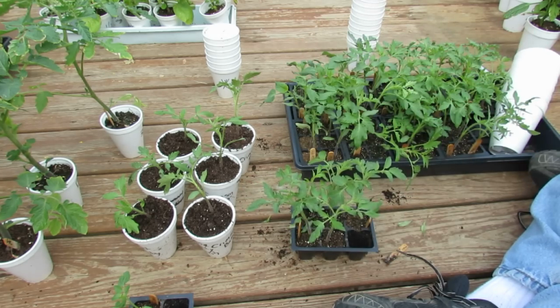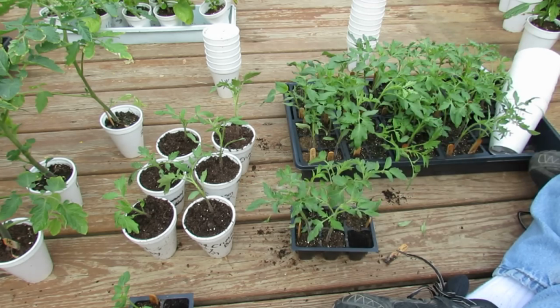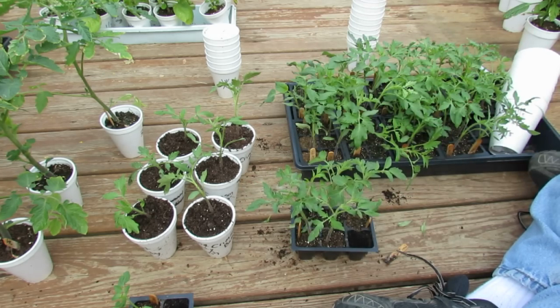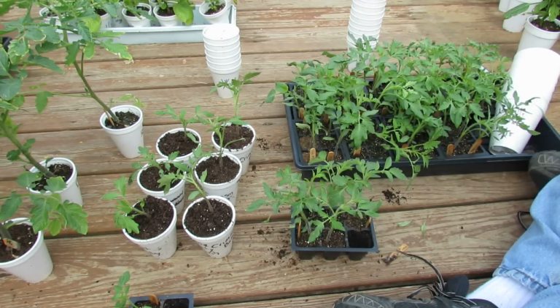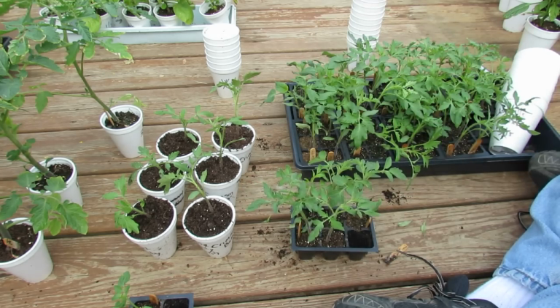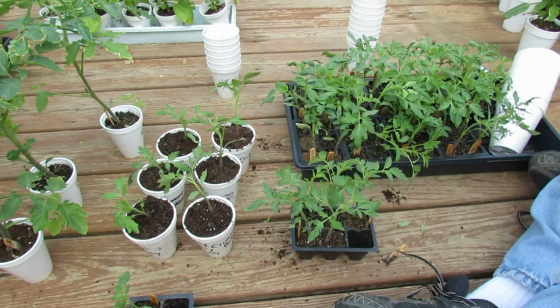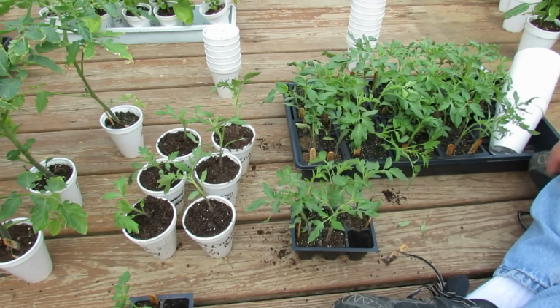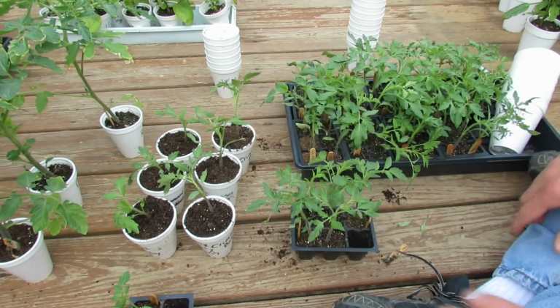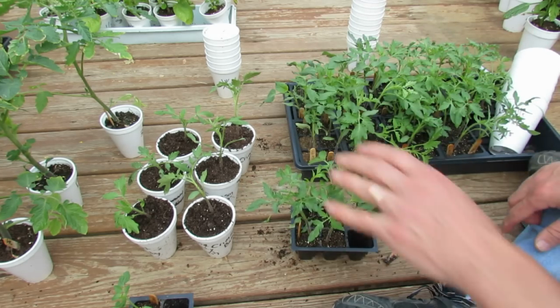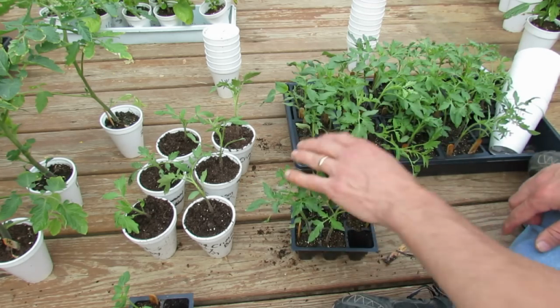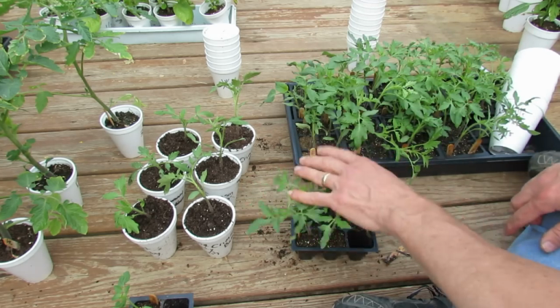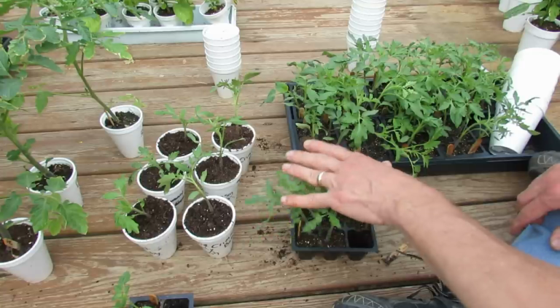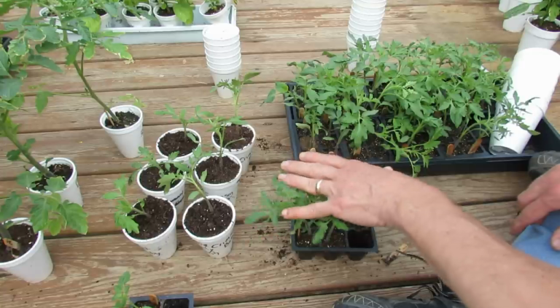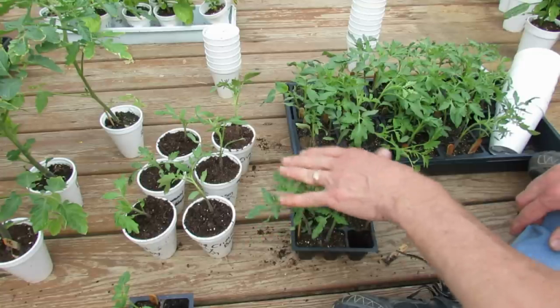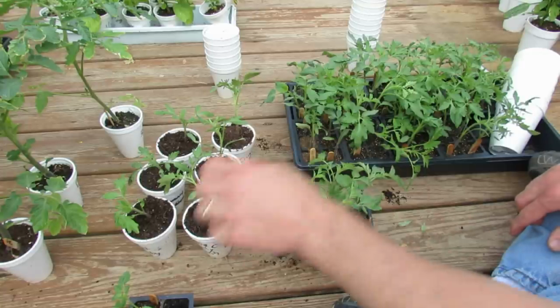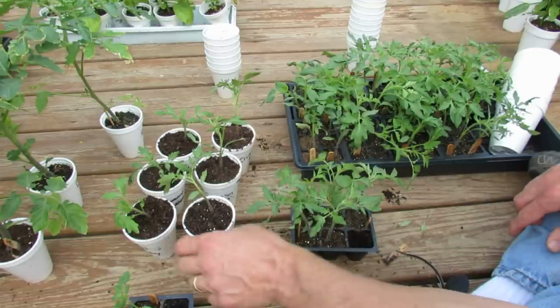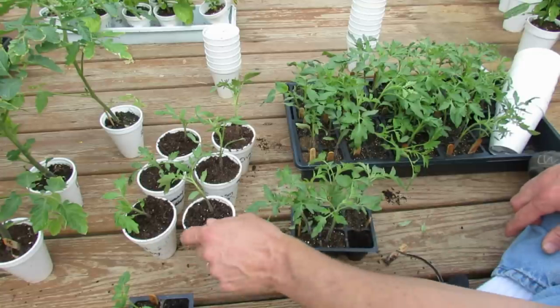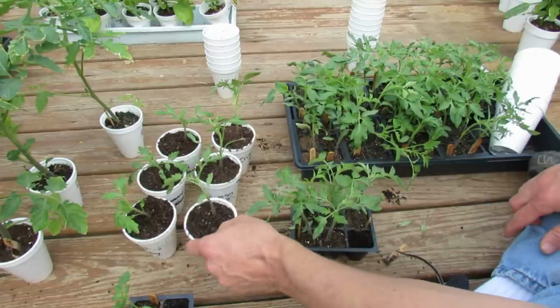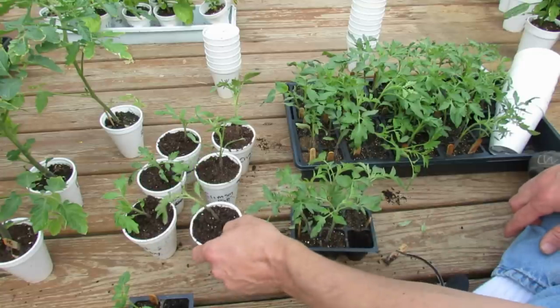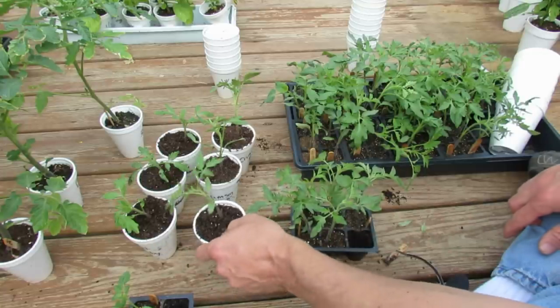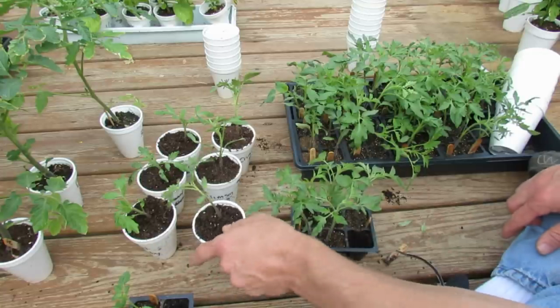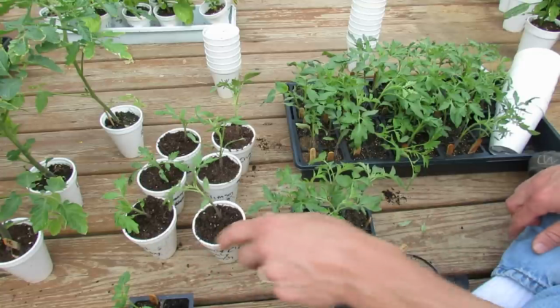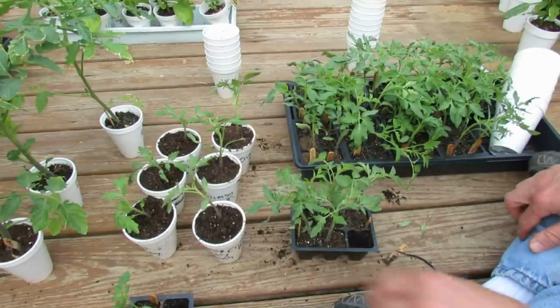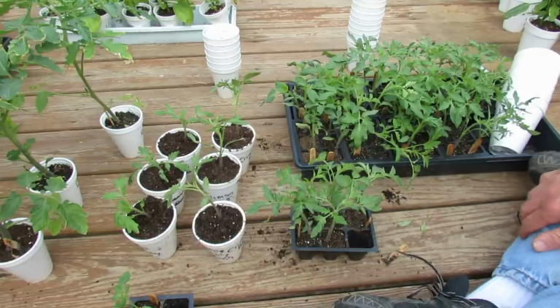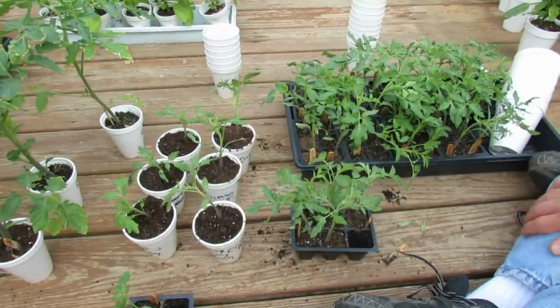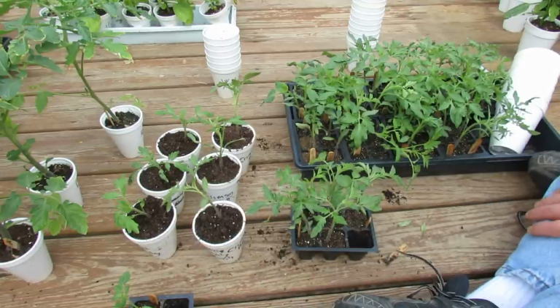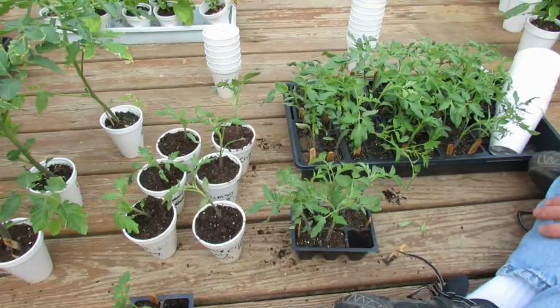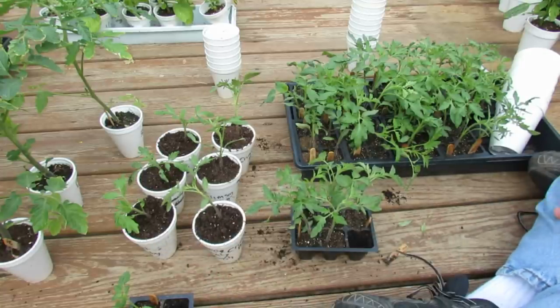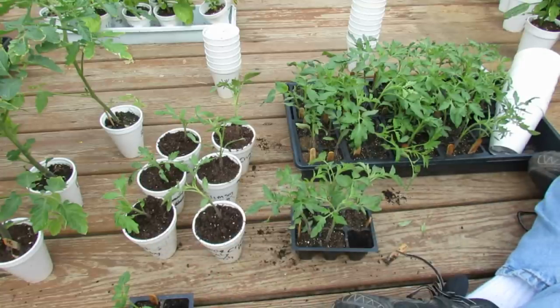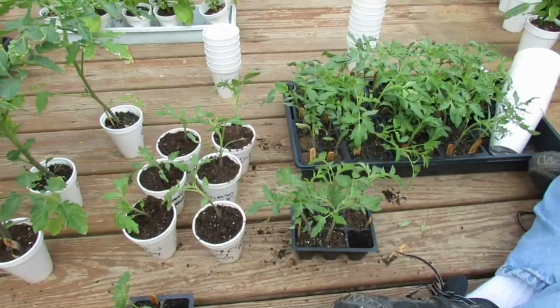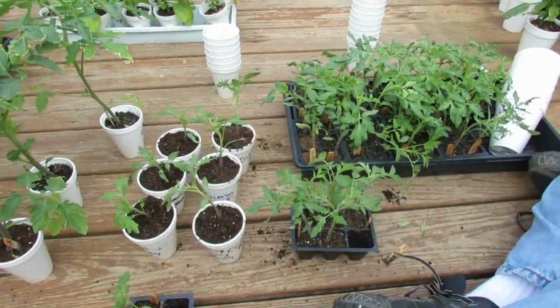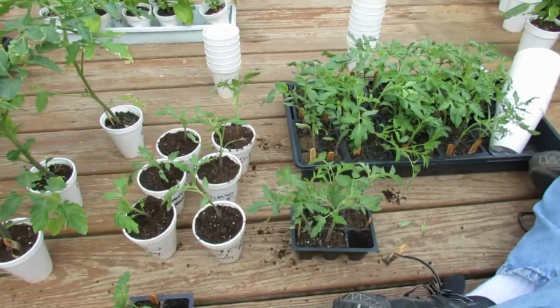Hope you enjoyed the video and it answers some questions about seed starting tomatoes, when they go into the ground, and how to move them from cells into cups. Please check out my blog at www.therusticgarden.blogspot.com and also check out my YouTube videos. Thanks.